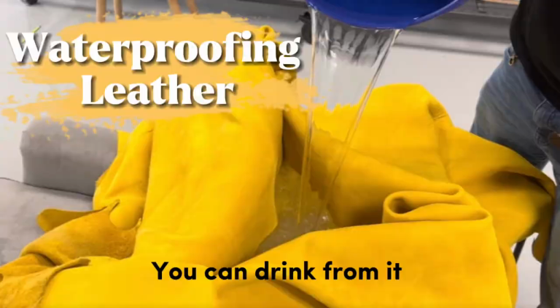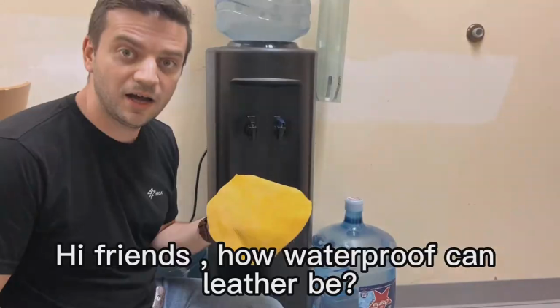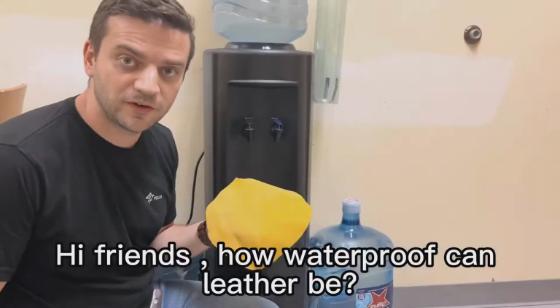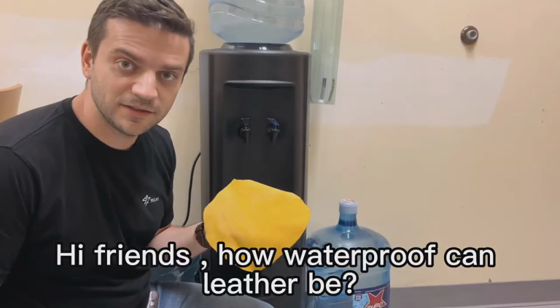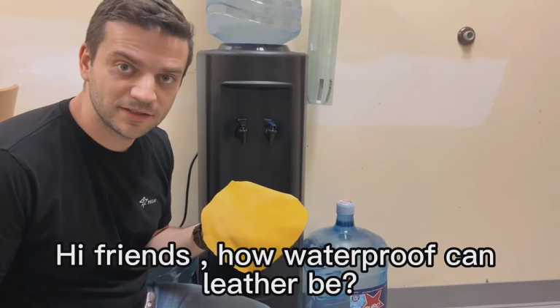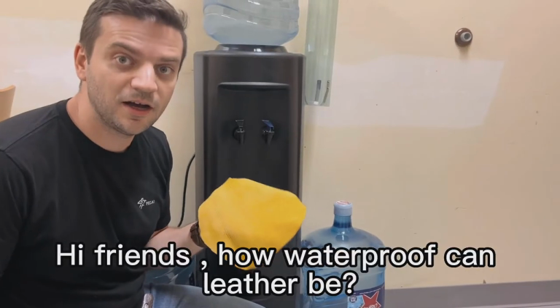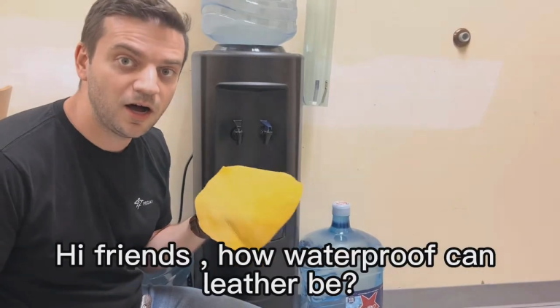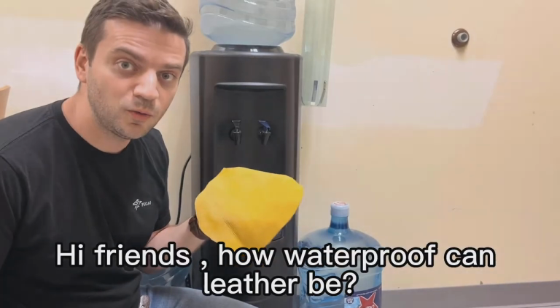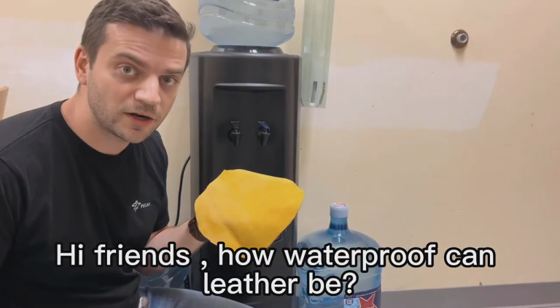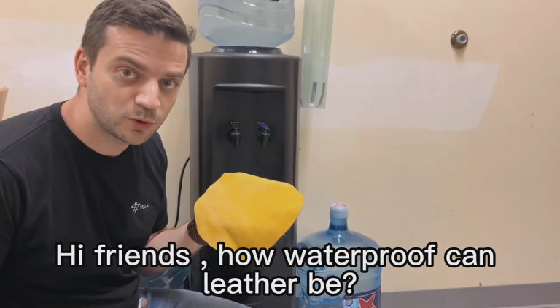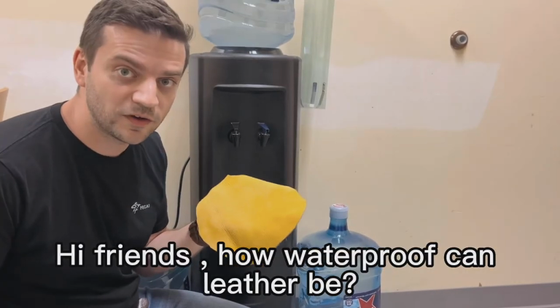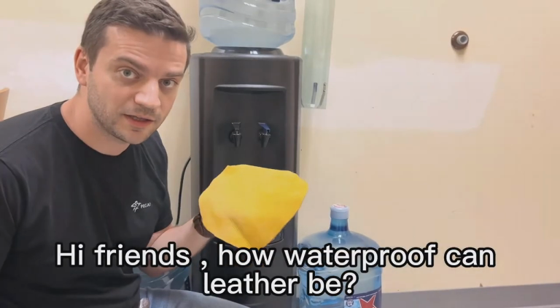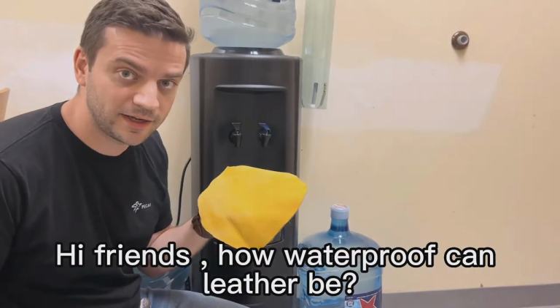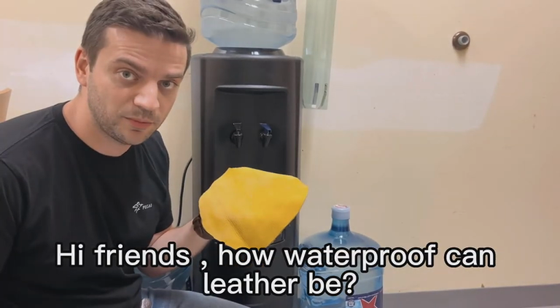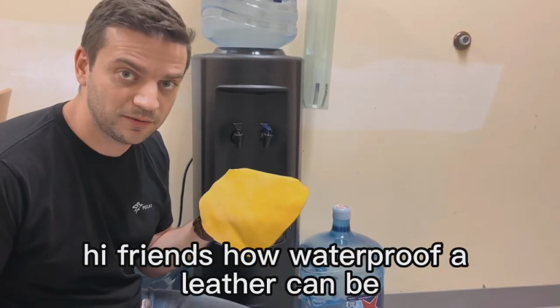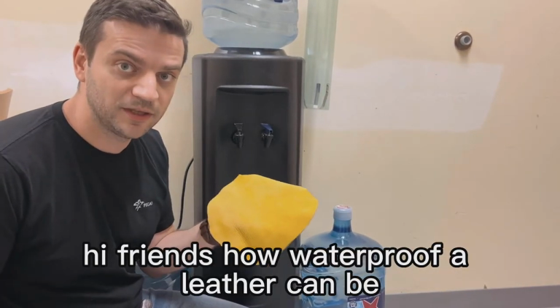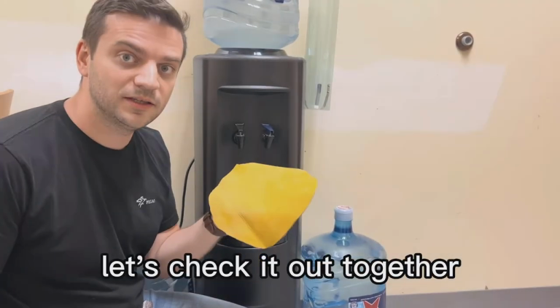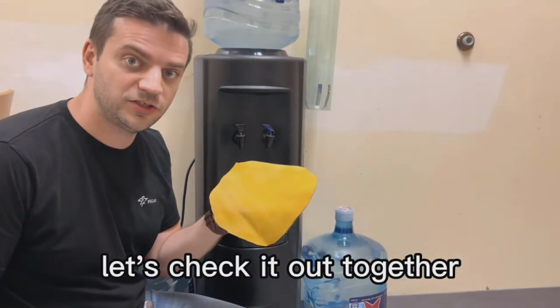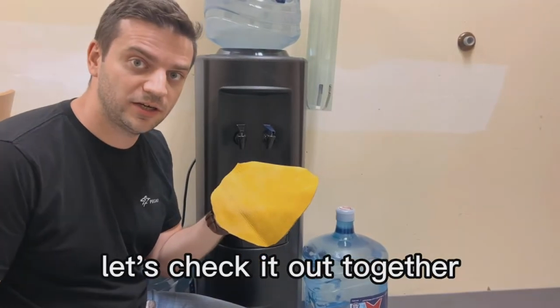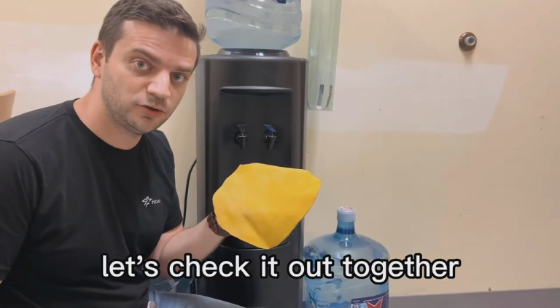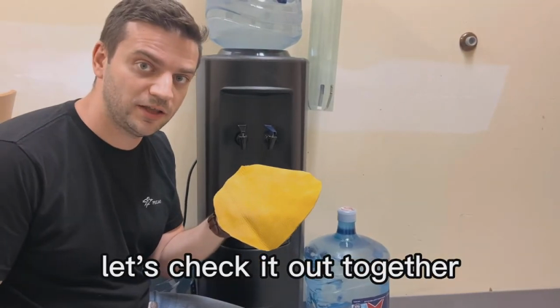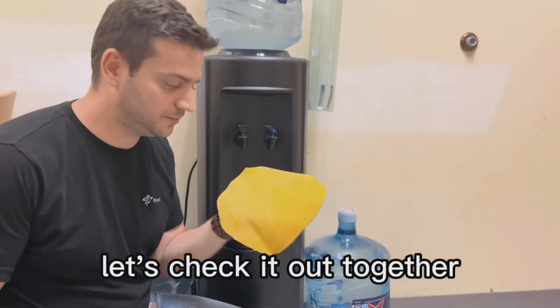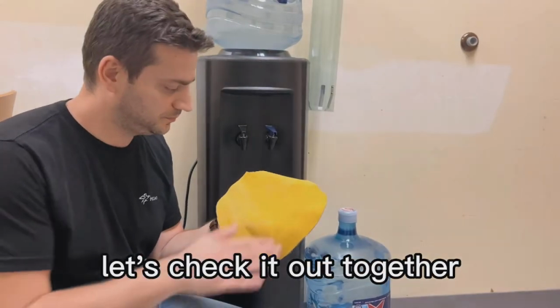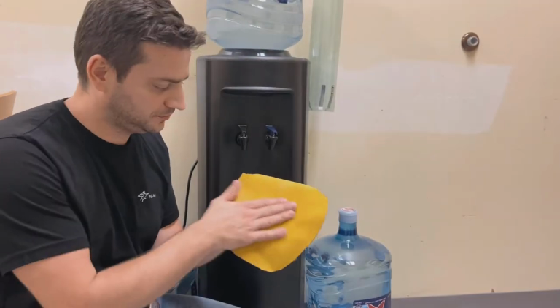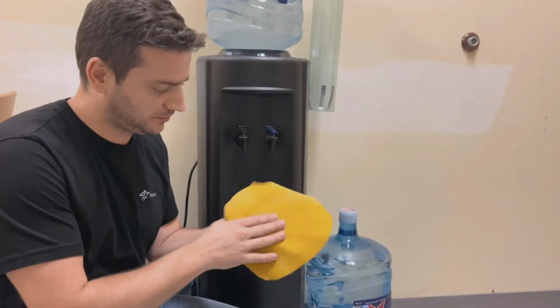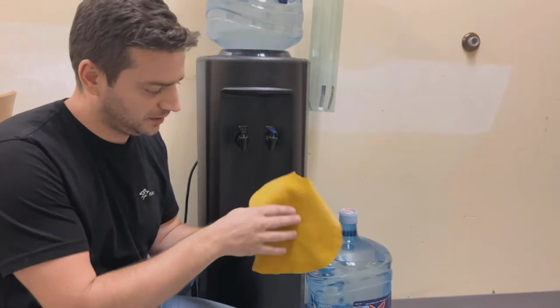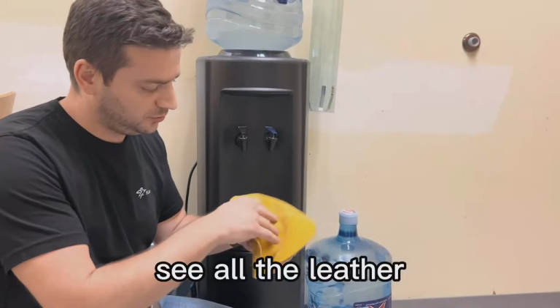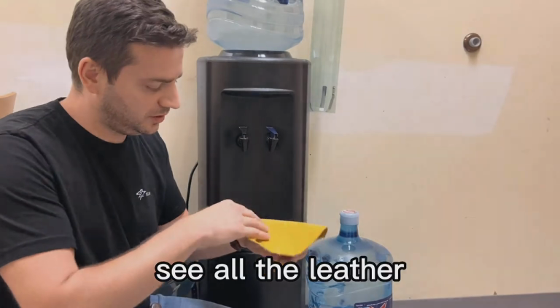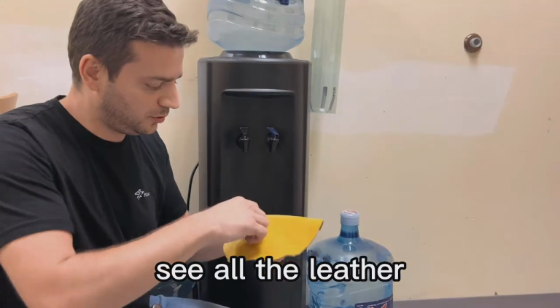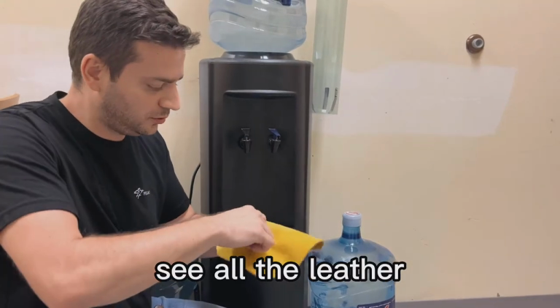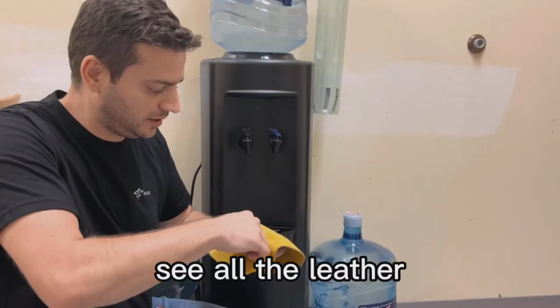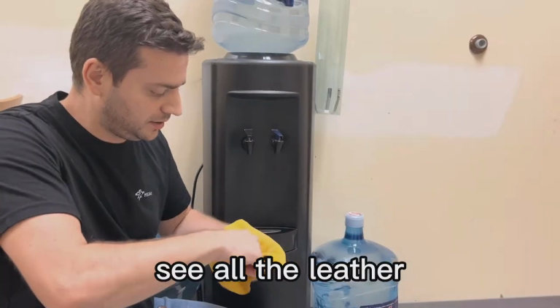Hi friends, how waterproof can a leather be? Let's check it out together. See, all dry leather.